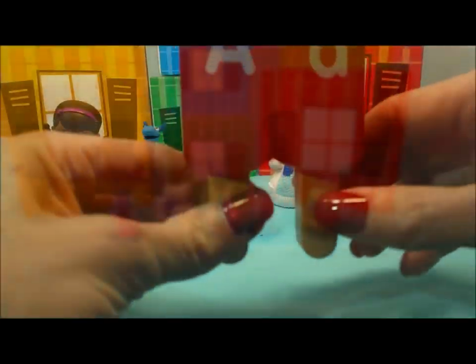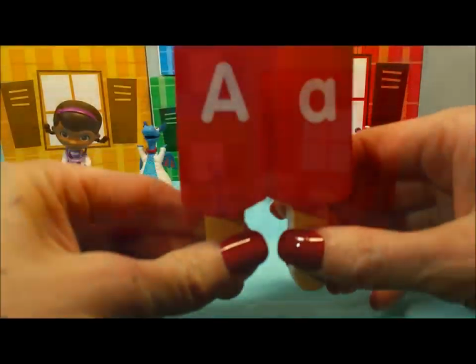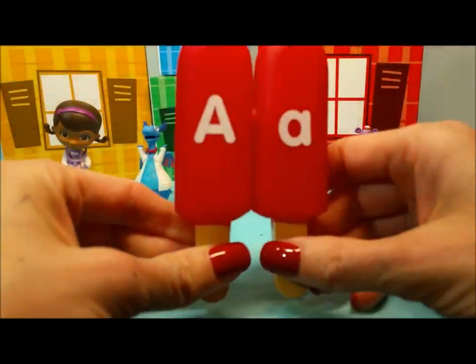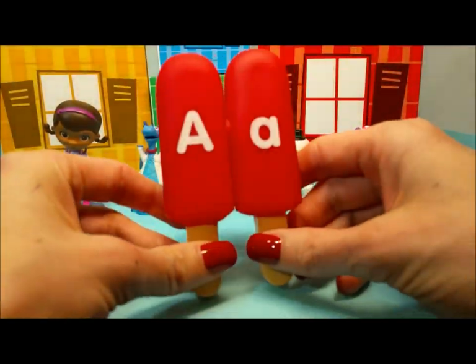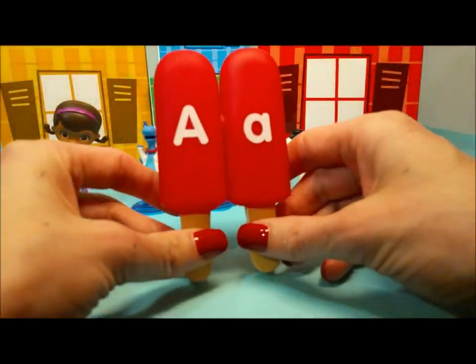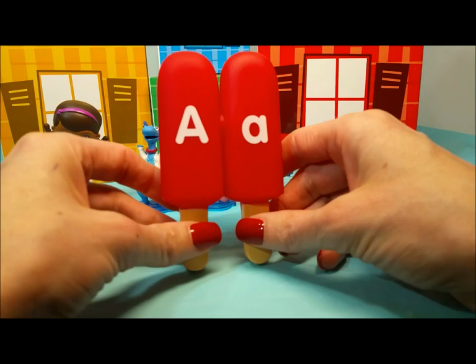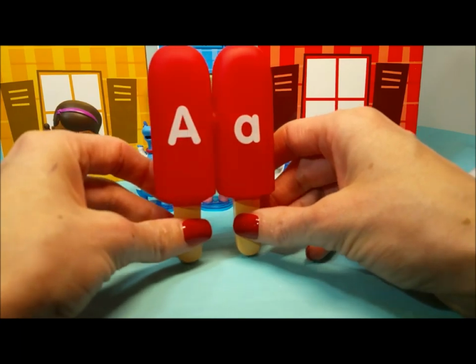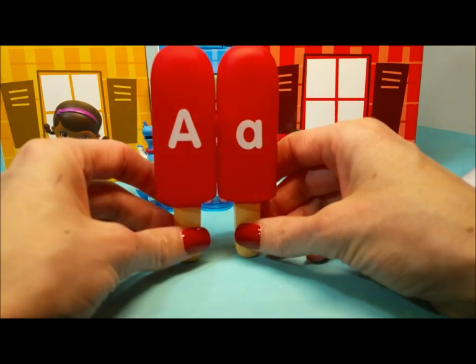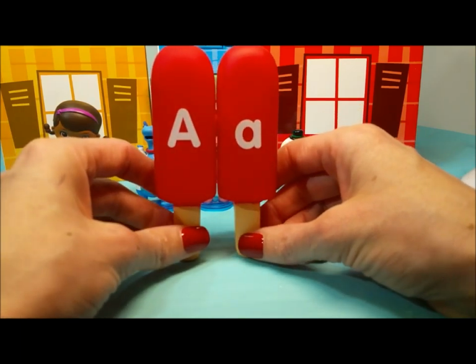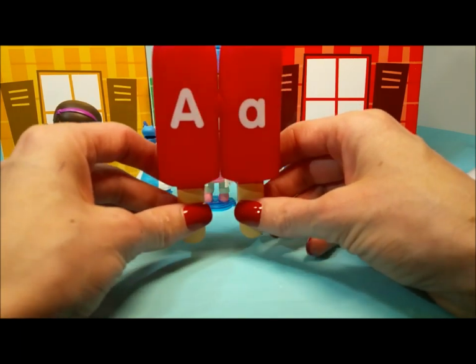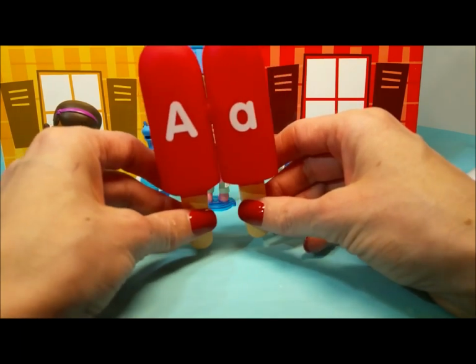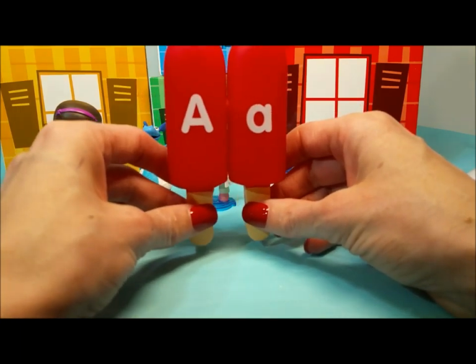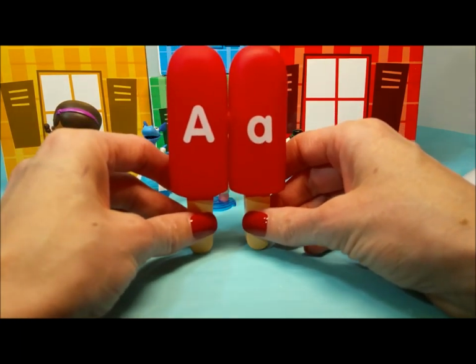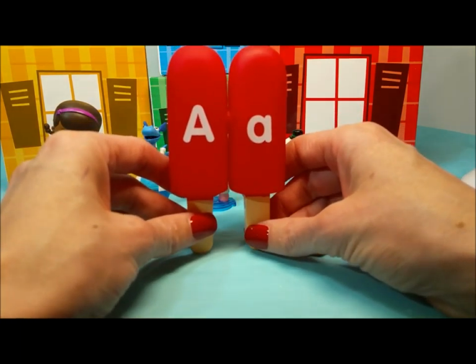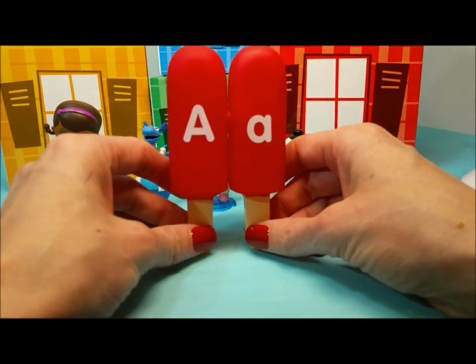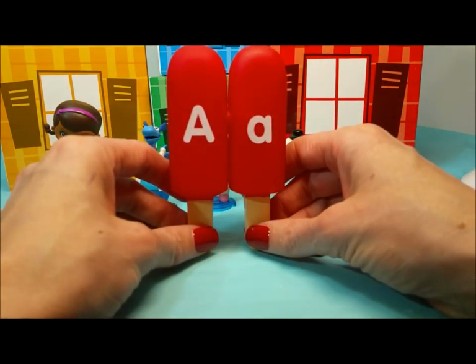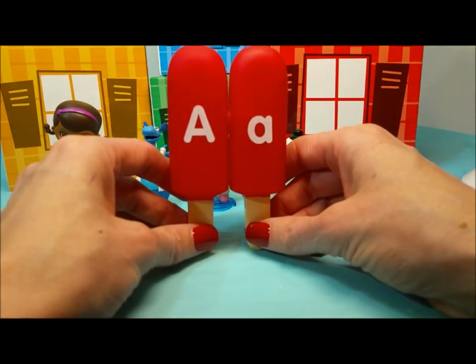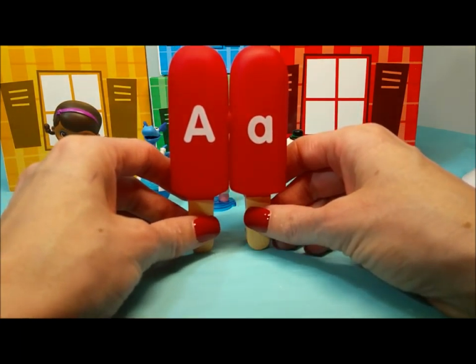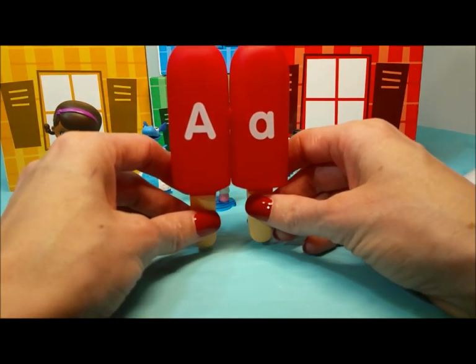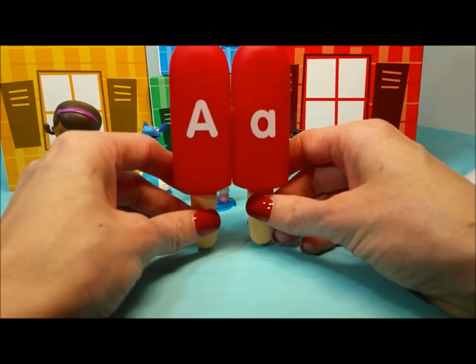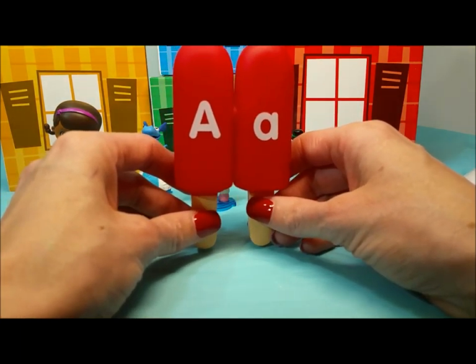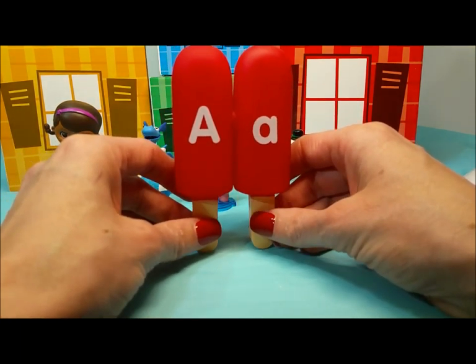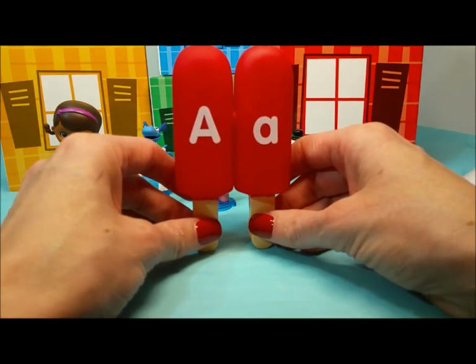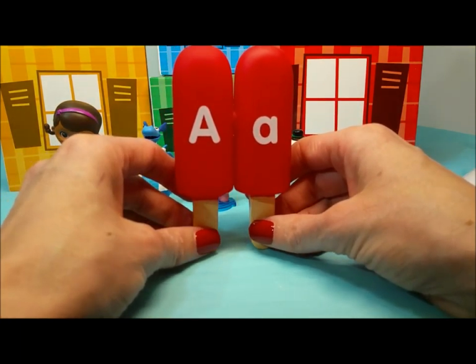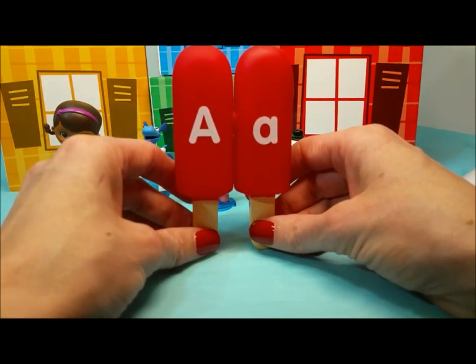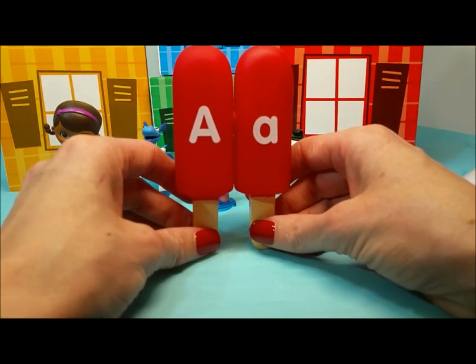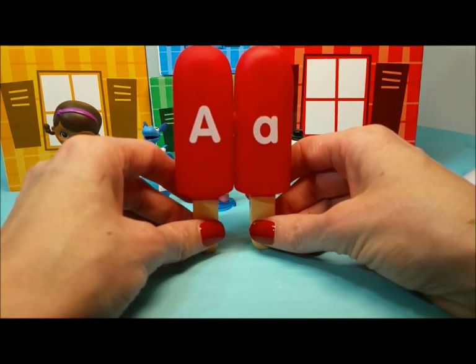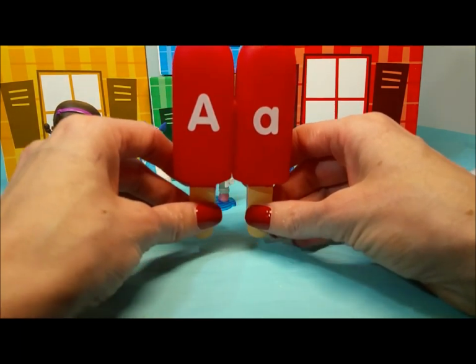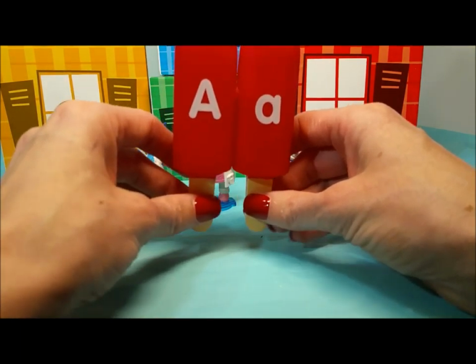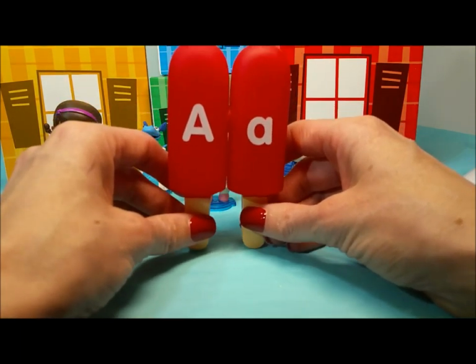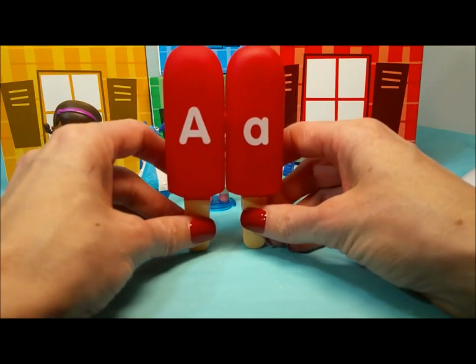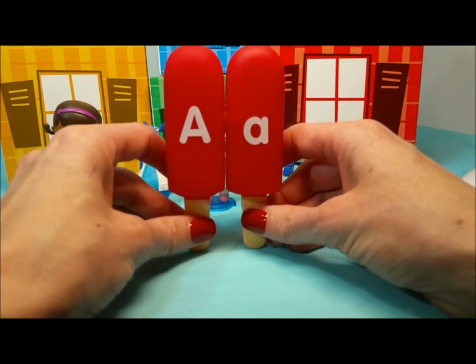Today we're going to use these awesome popsicles to learn the alphabet. We're going to start with the first letter, A.